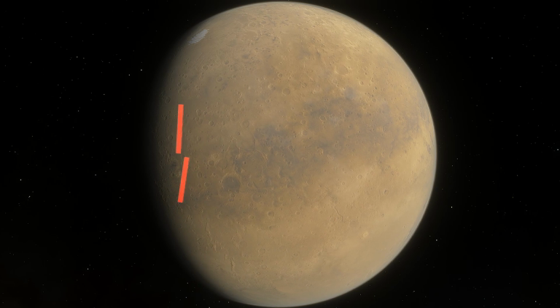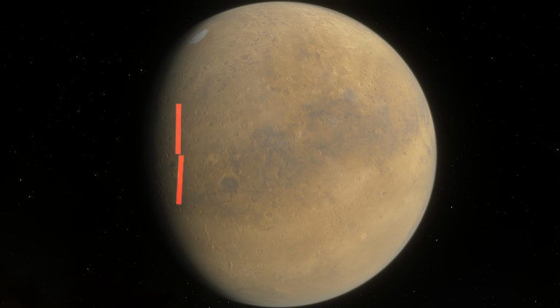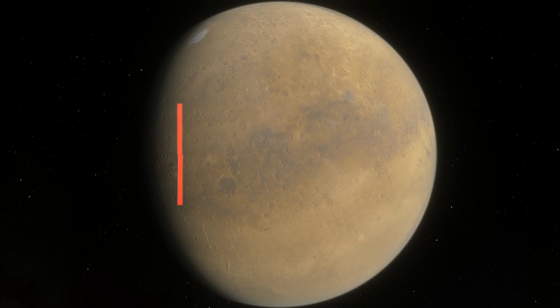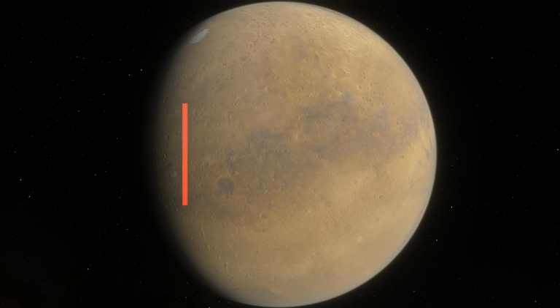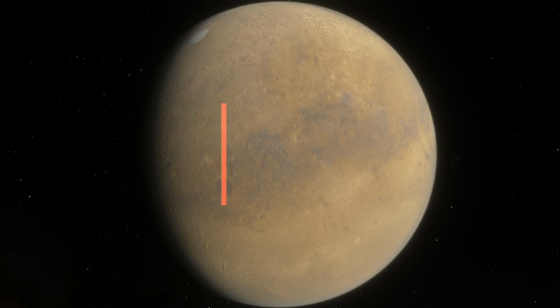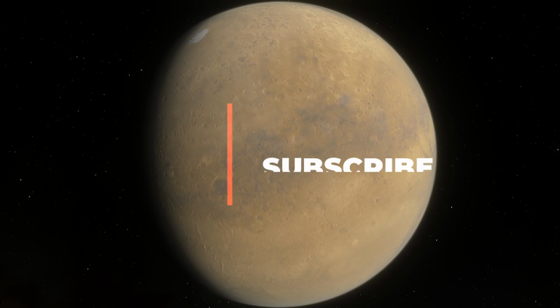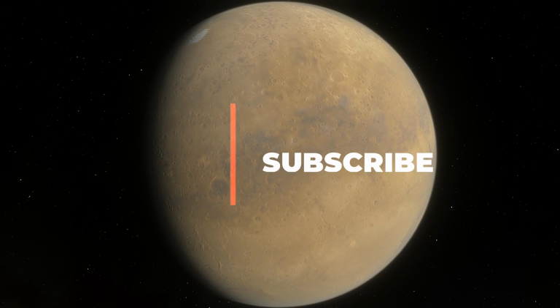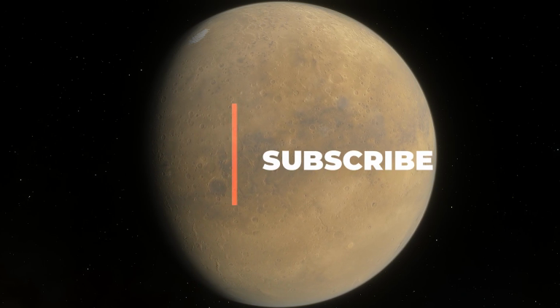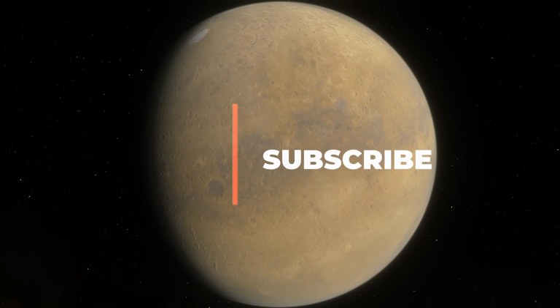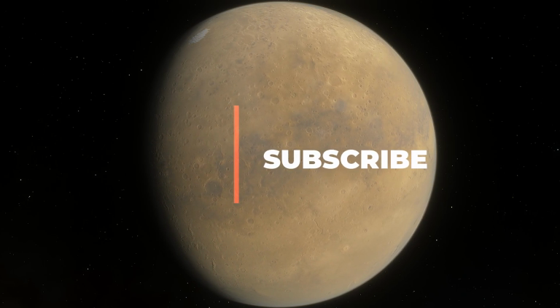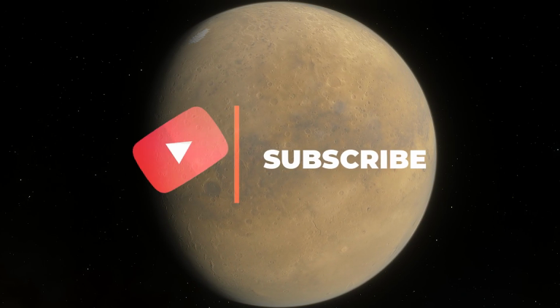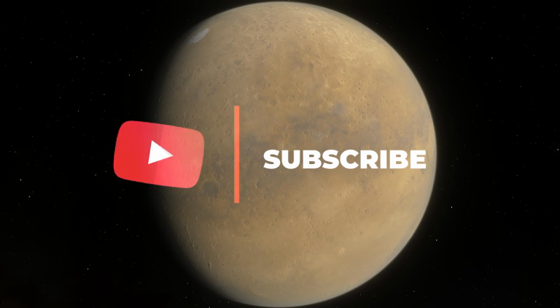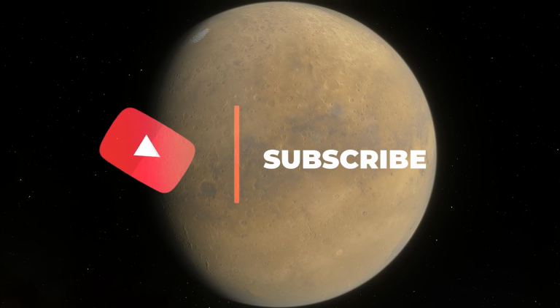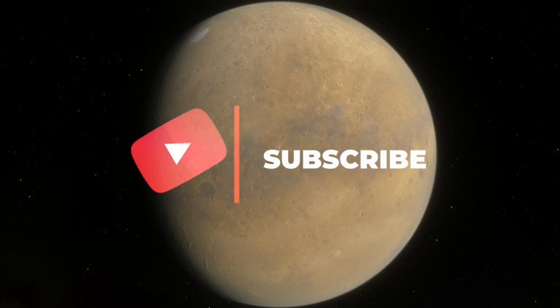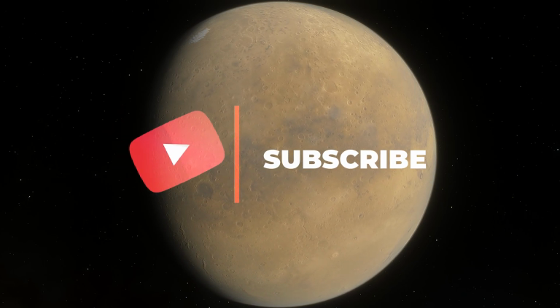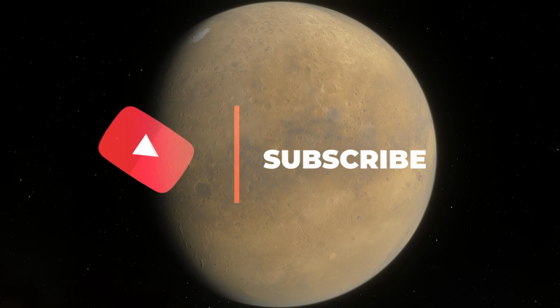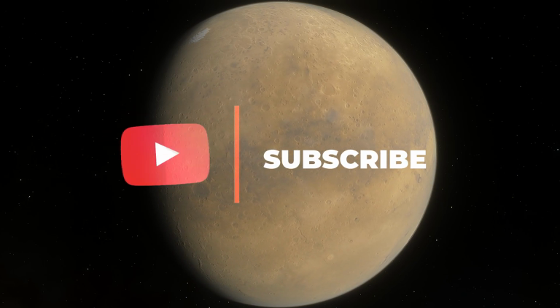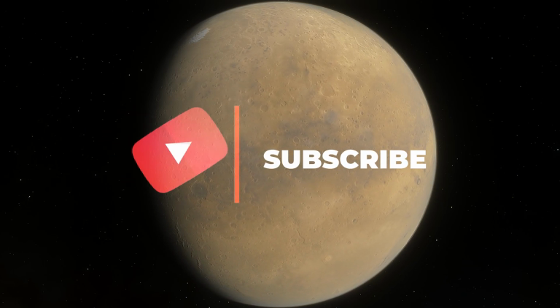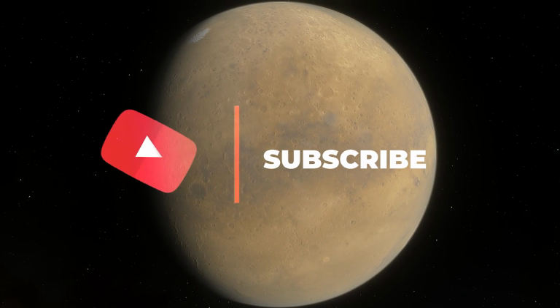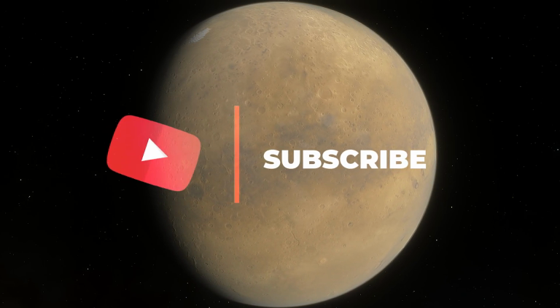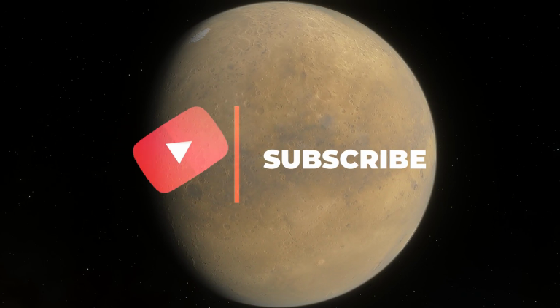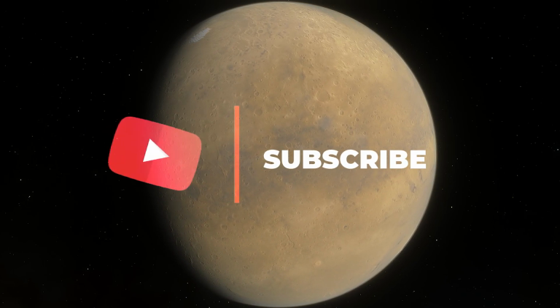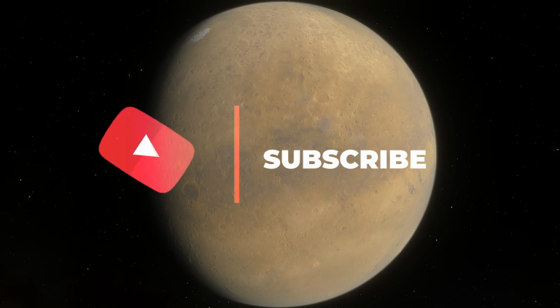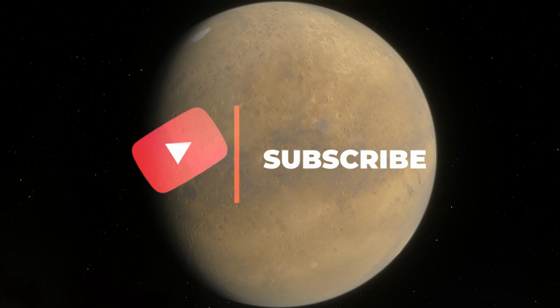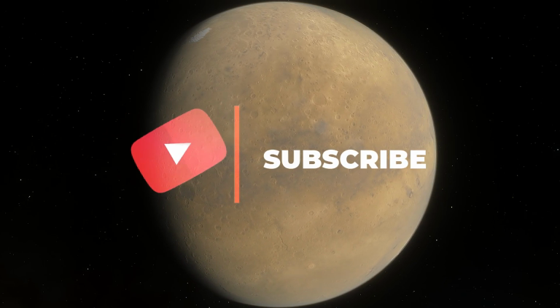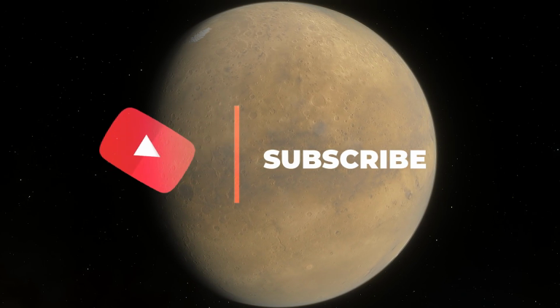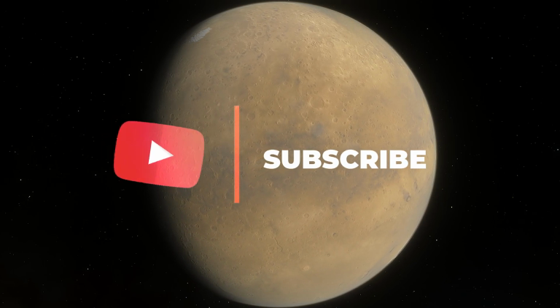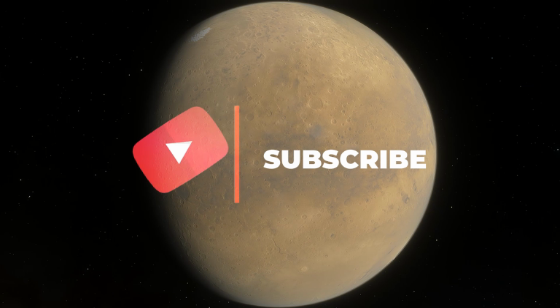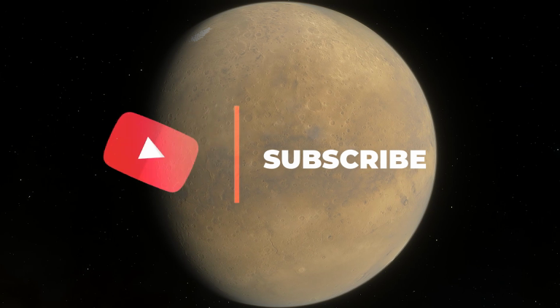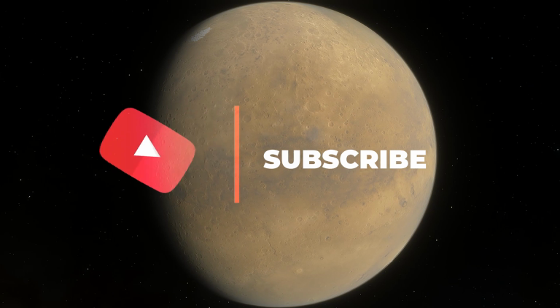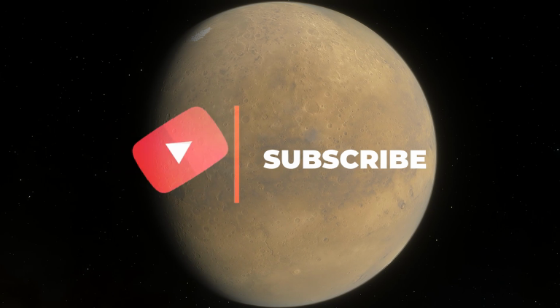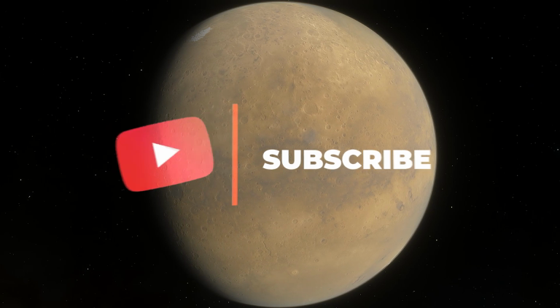Subscribe to our channel, leave a like and write a comment. That's all — it was Expo News. See you next Saturday!